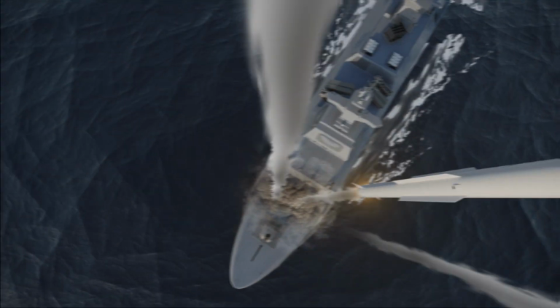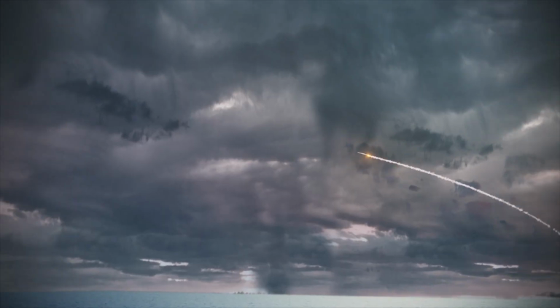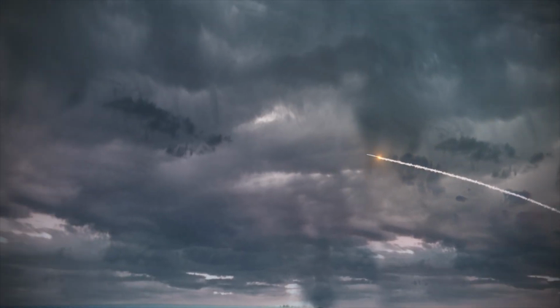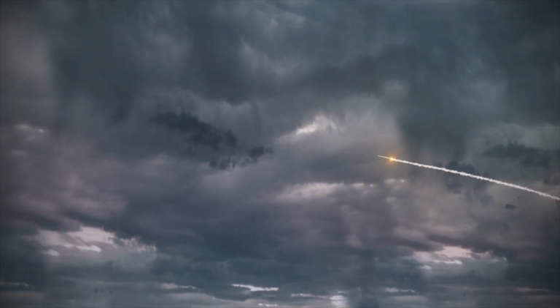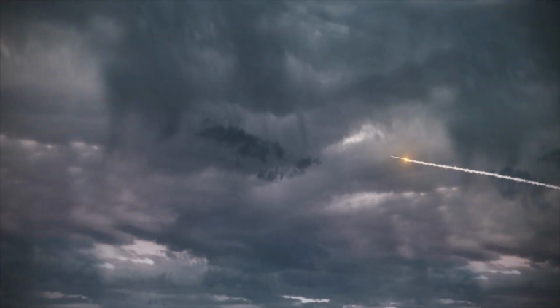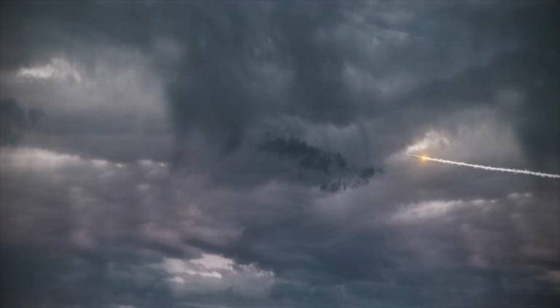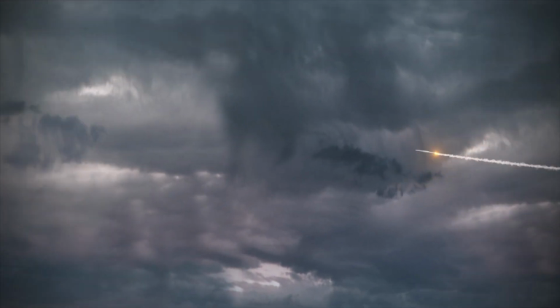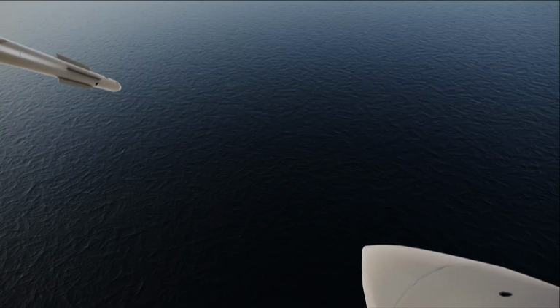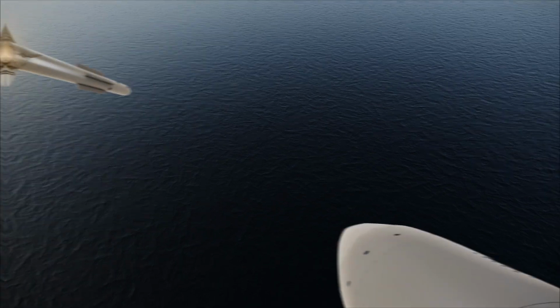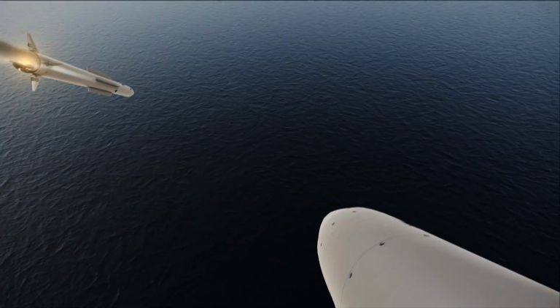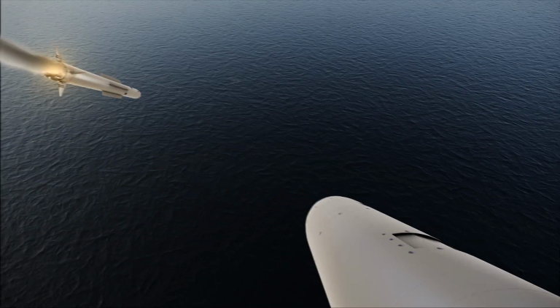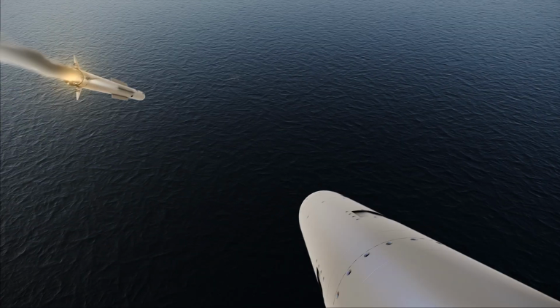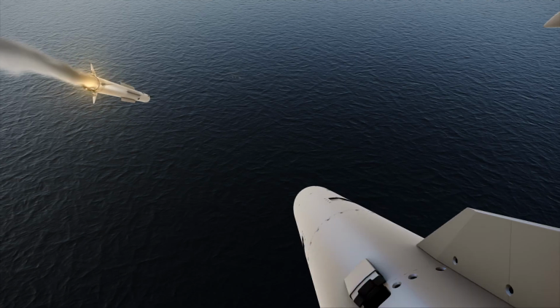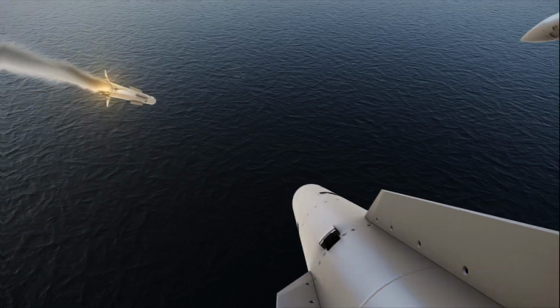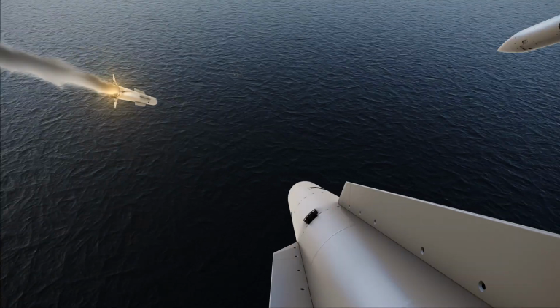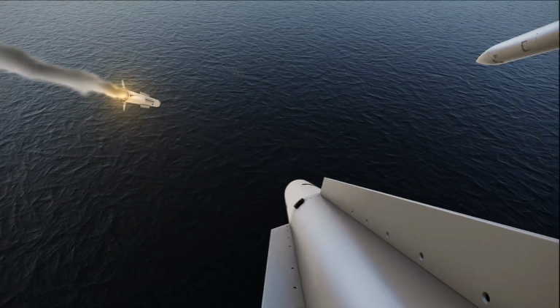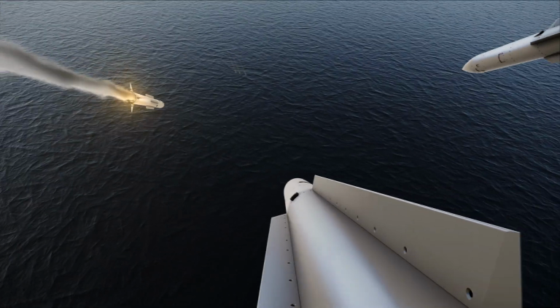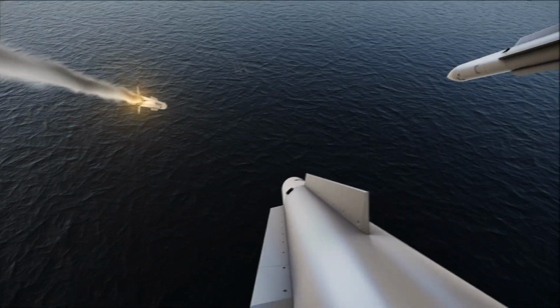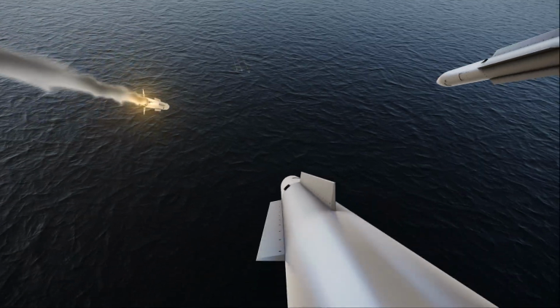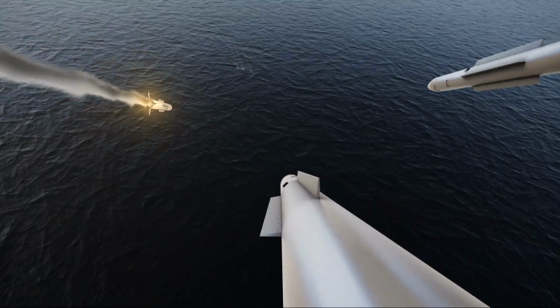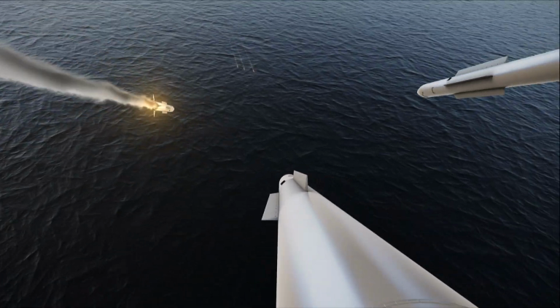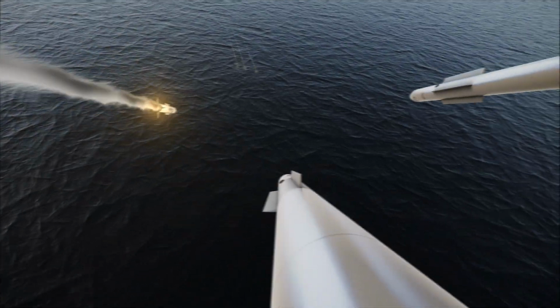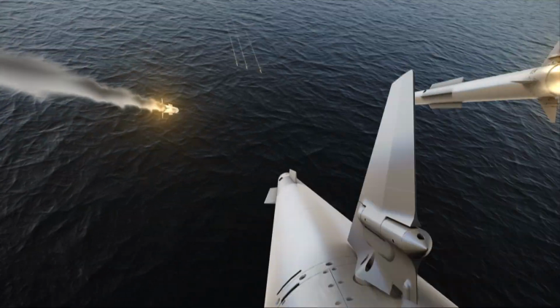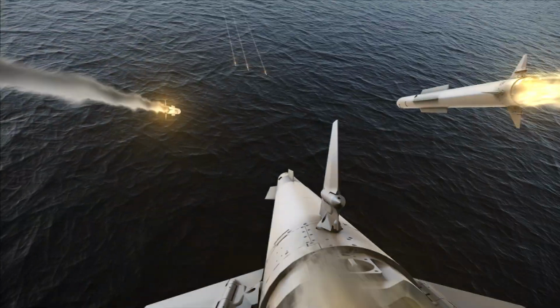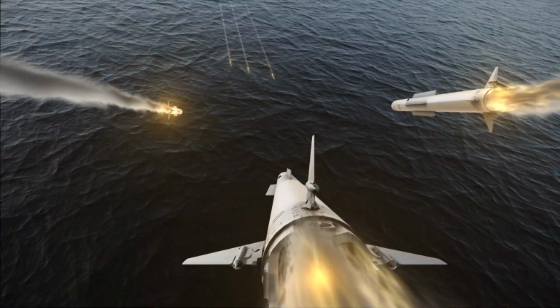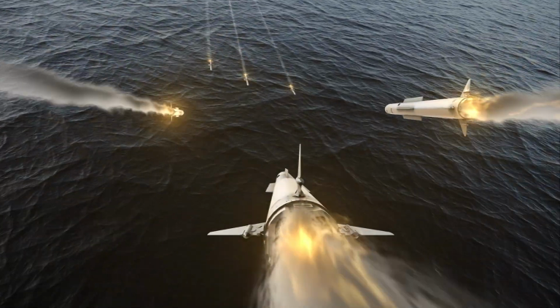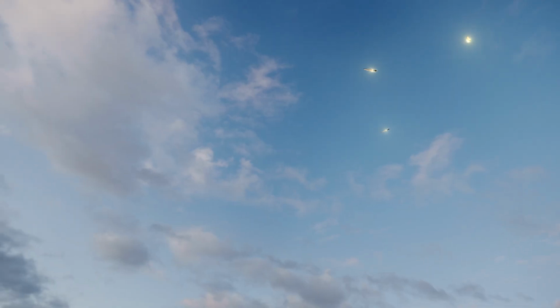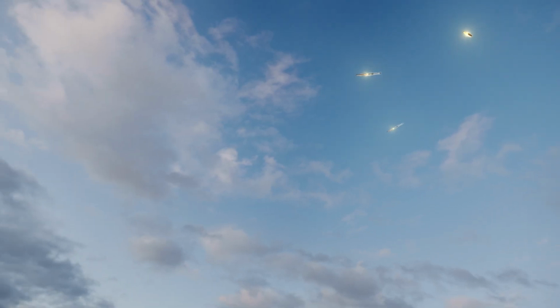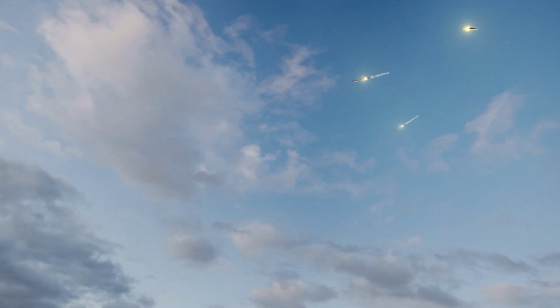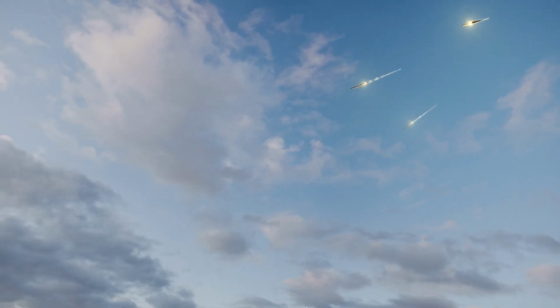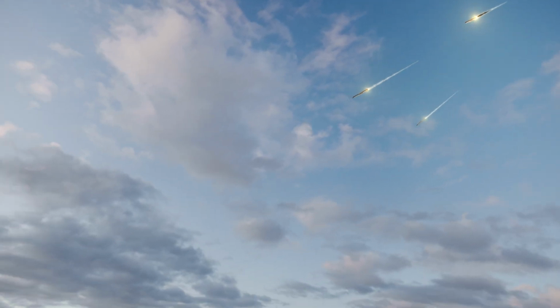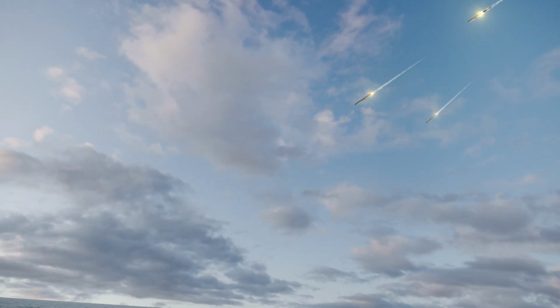Thanks to the outstanding capabilities of the Barak missiles, with dual-pulse rocket motors, the enemy threats are swiftly eliminated.